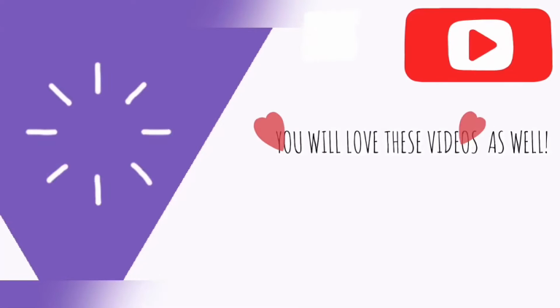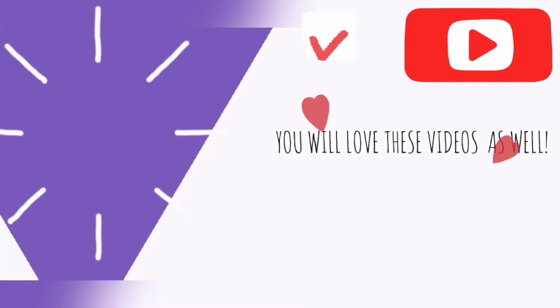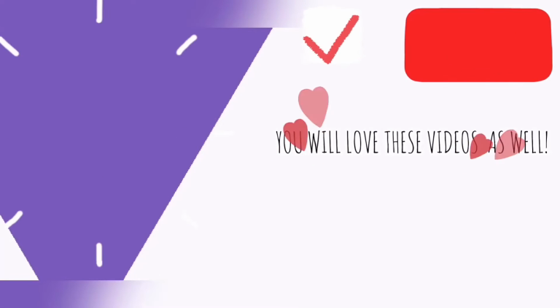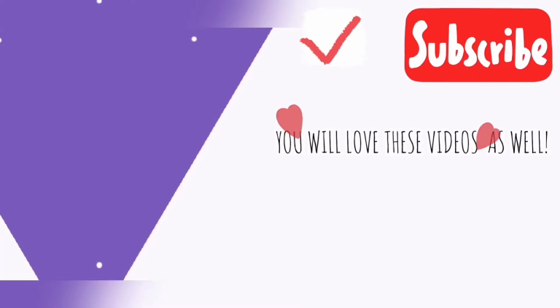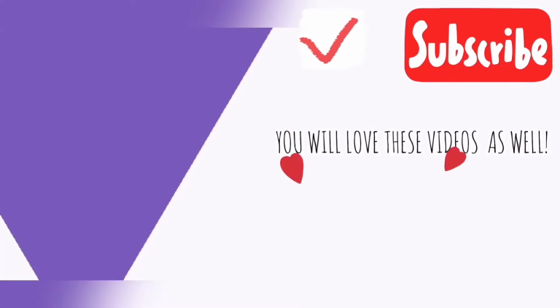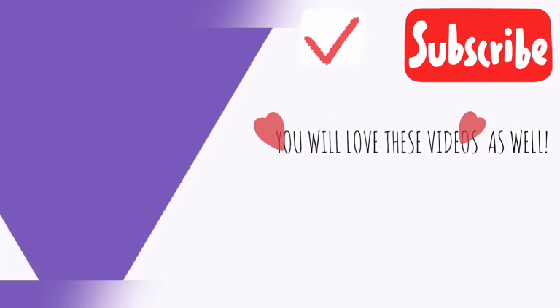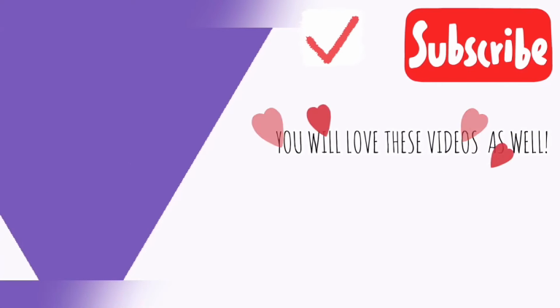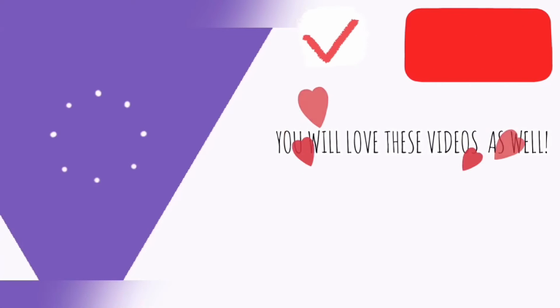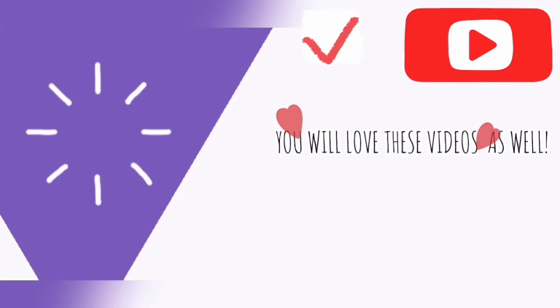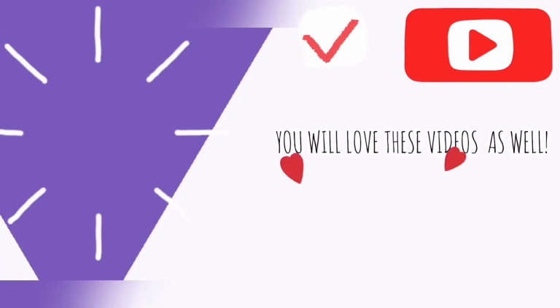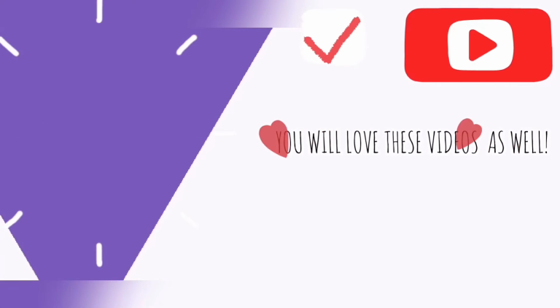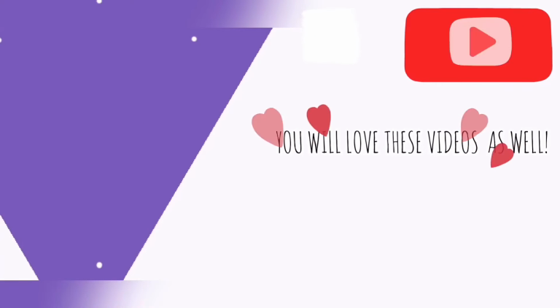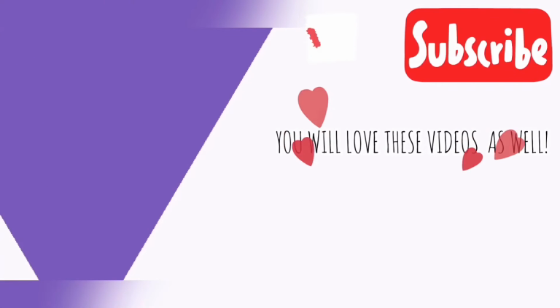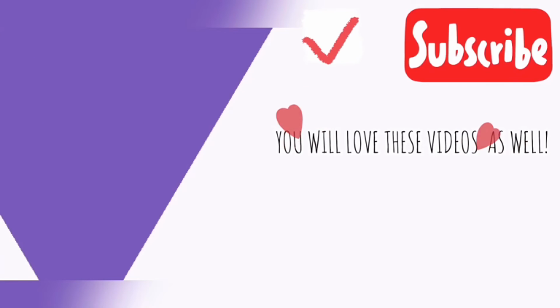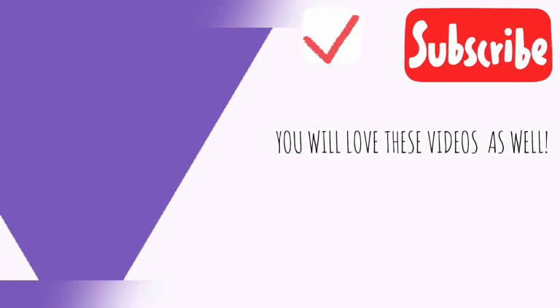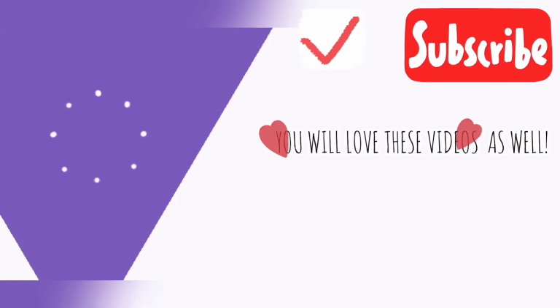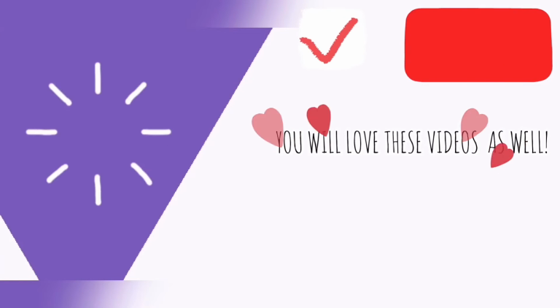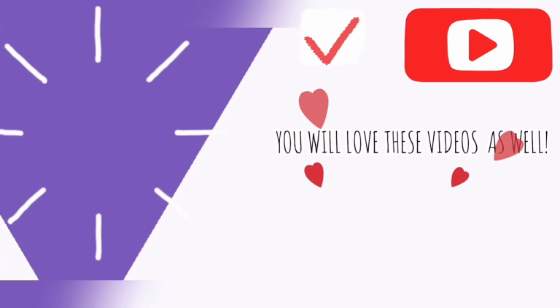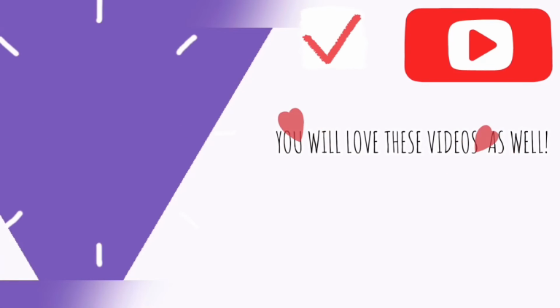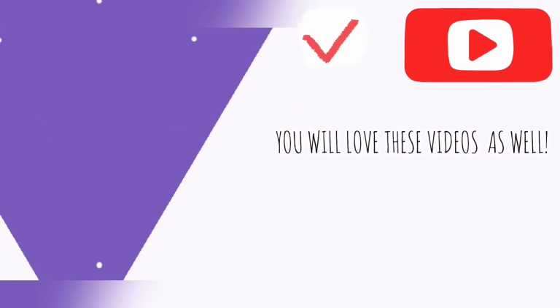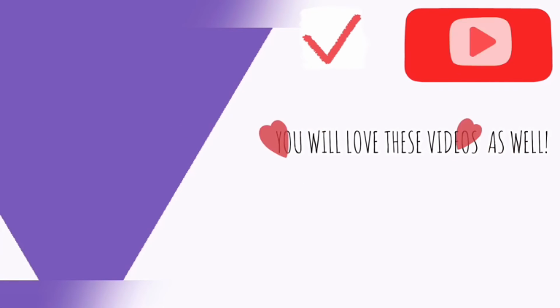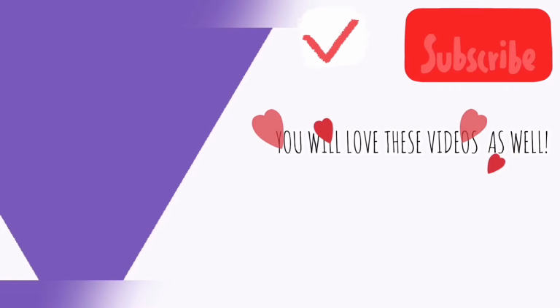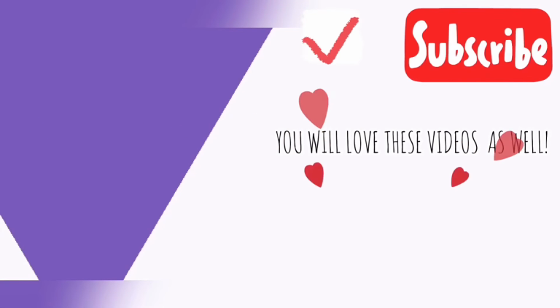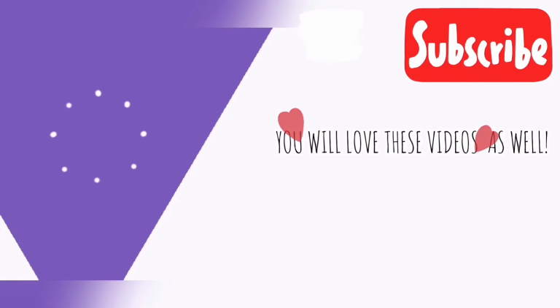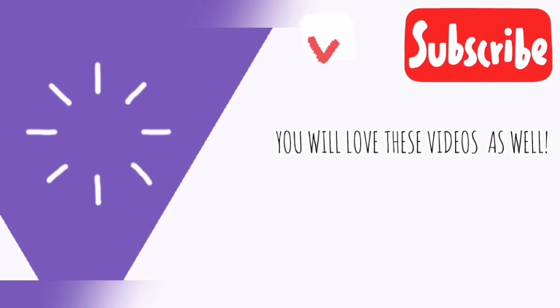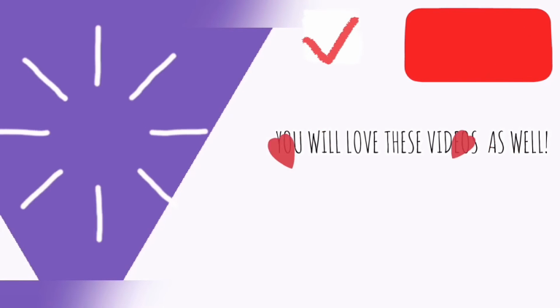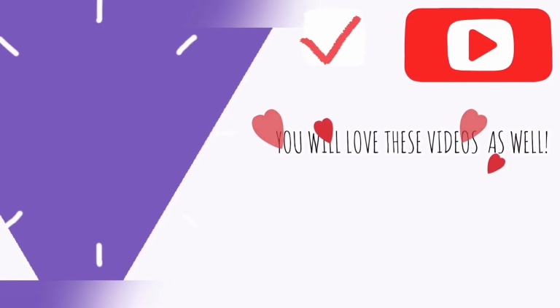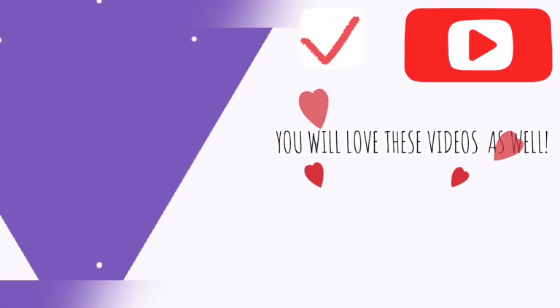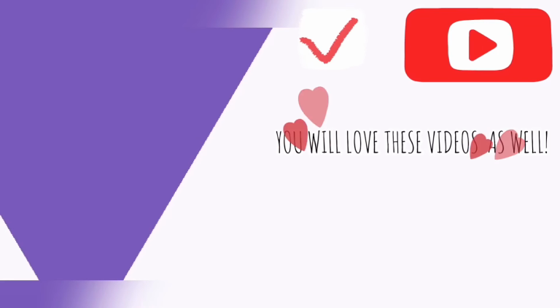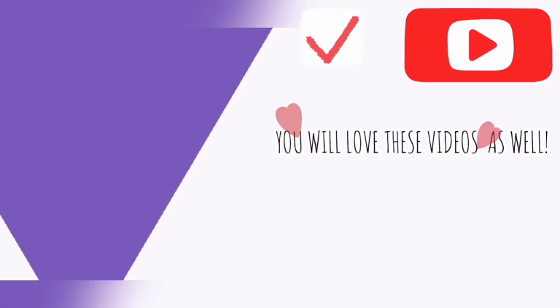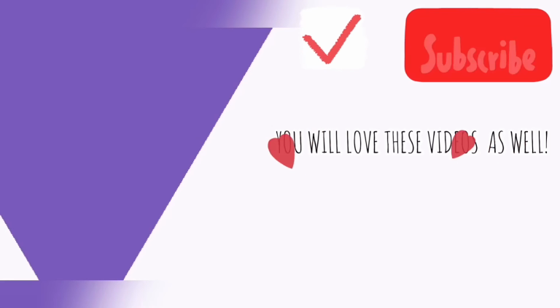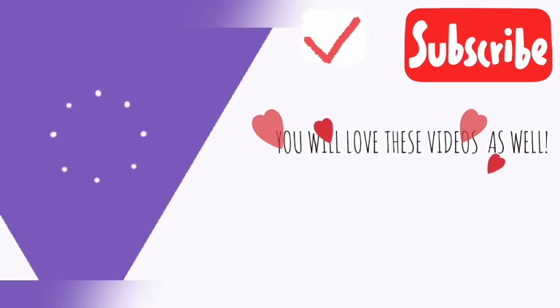Oh hey there! Are you still watching? Make sure to hit that subscribe button for some more awesome fun videos.